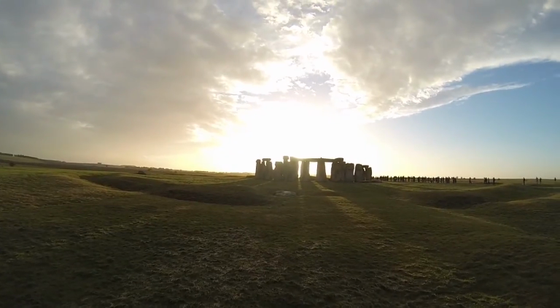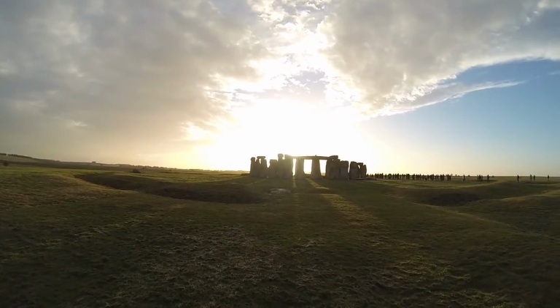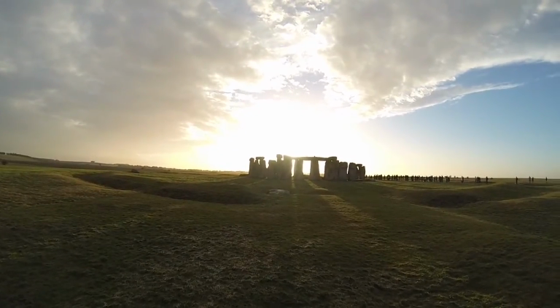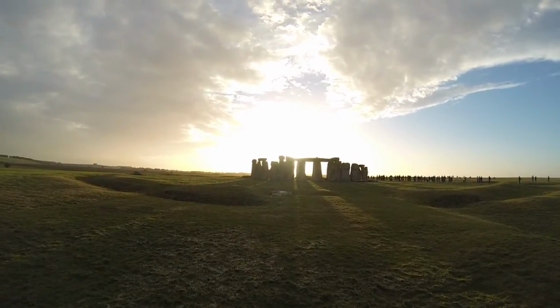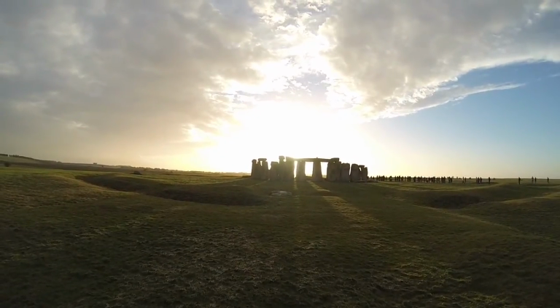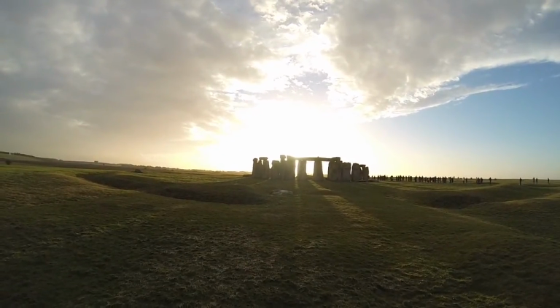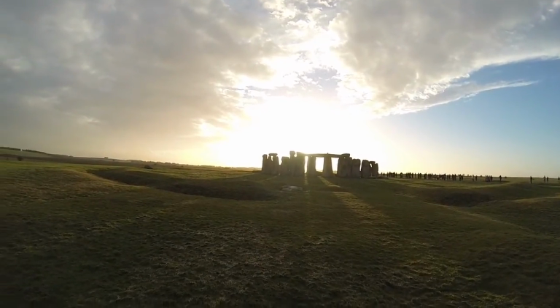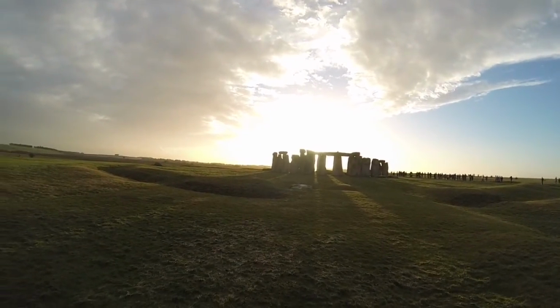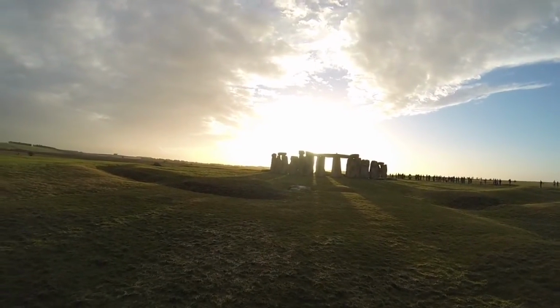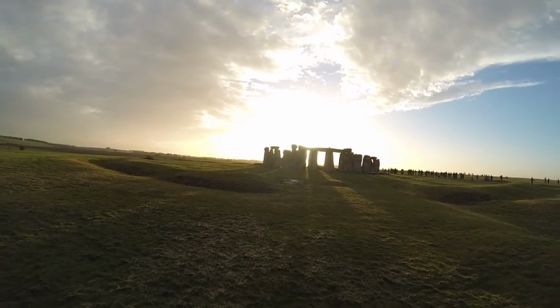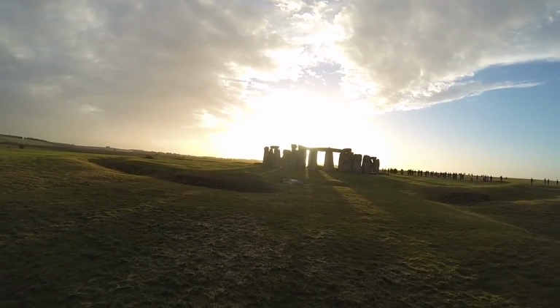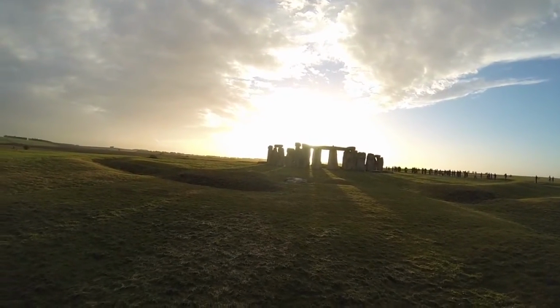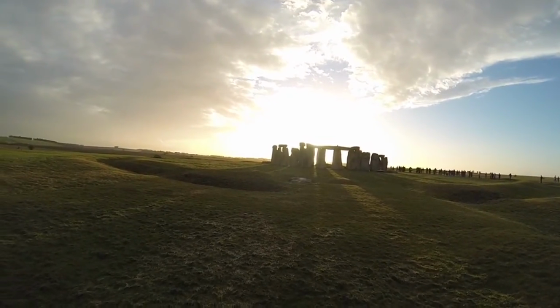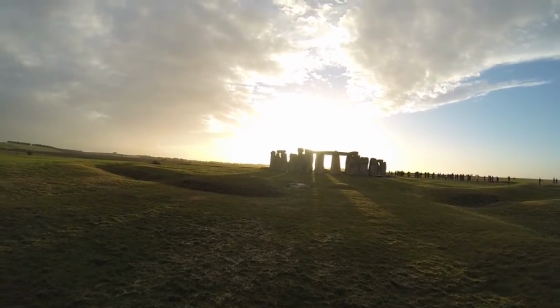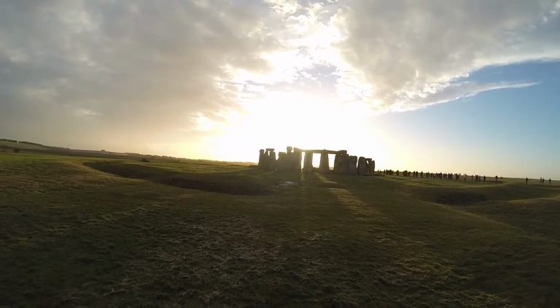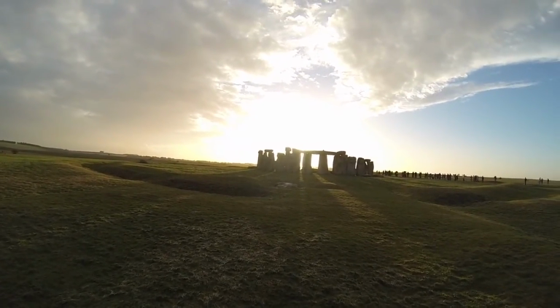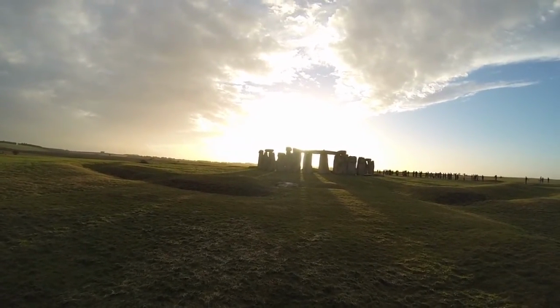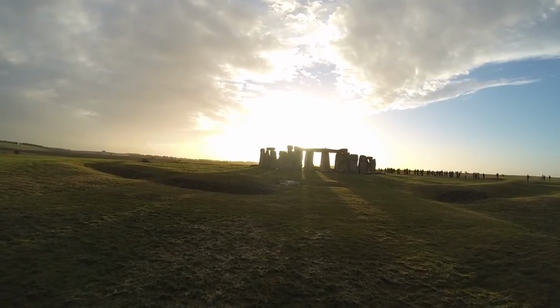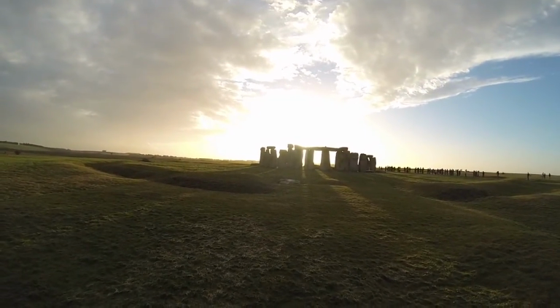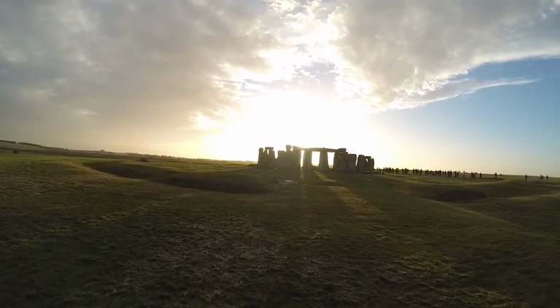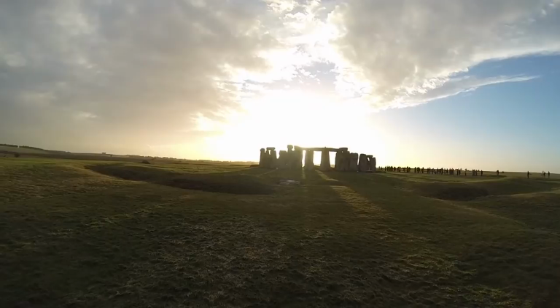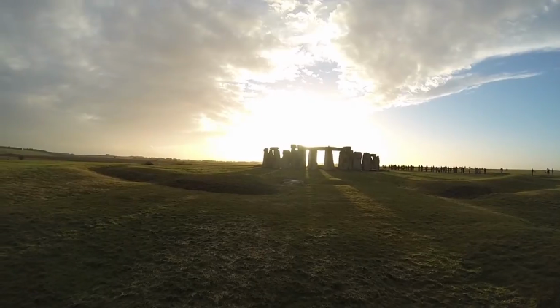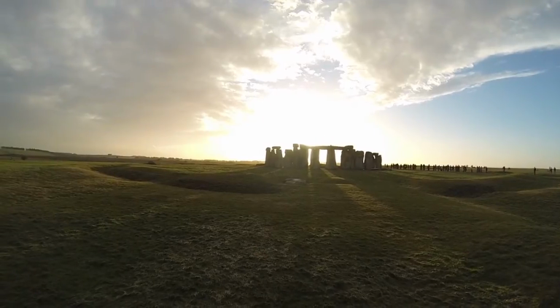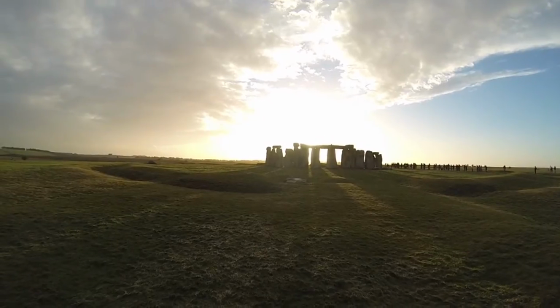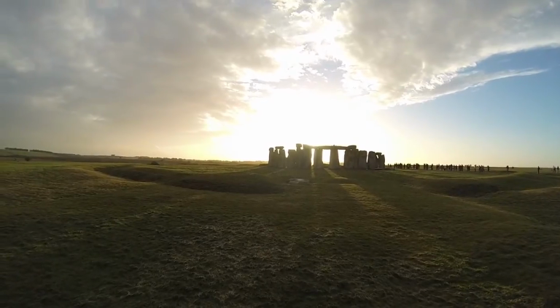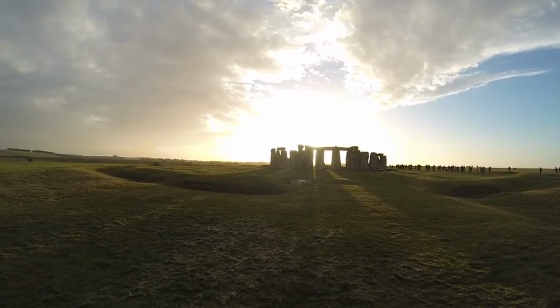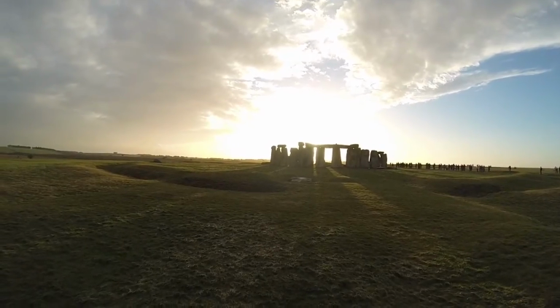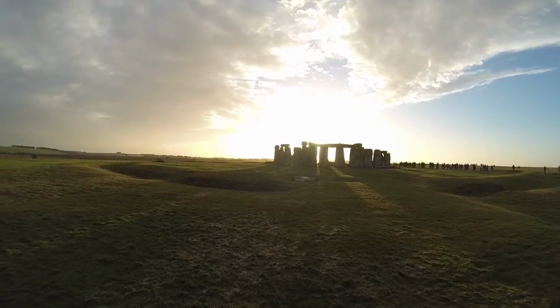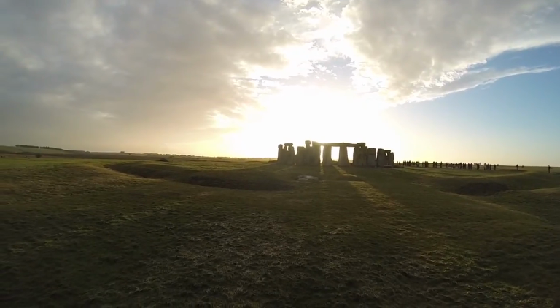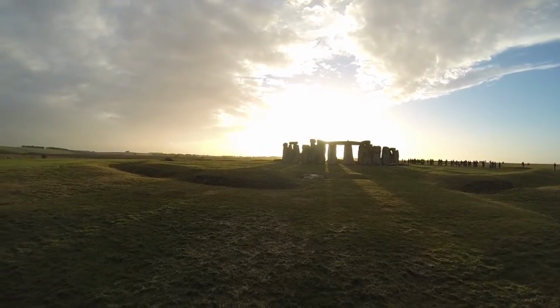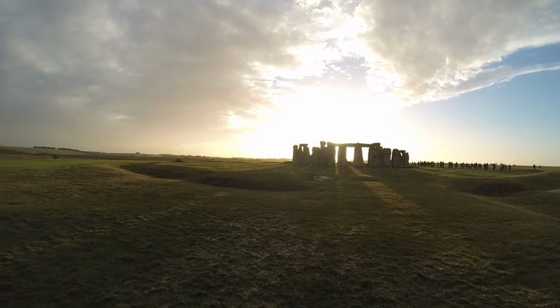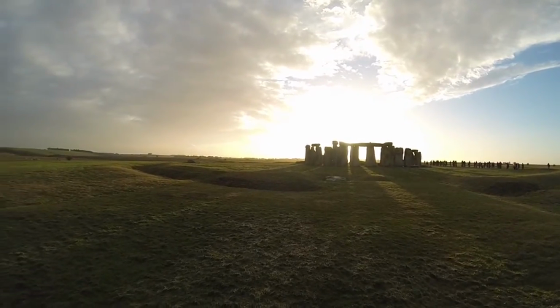It's one of several theories about Stonehenge that keeps archaeologists exploring and debating. What do you think?